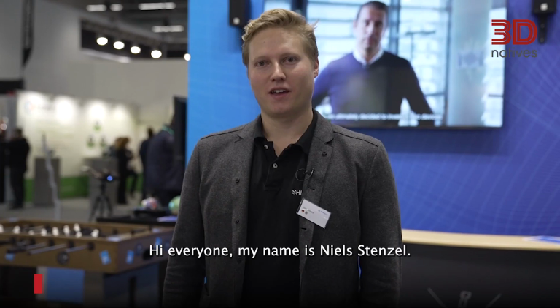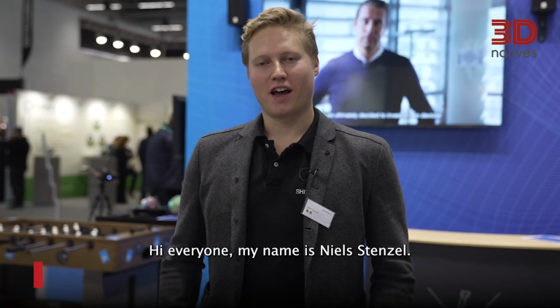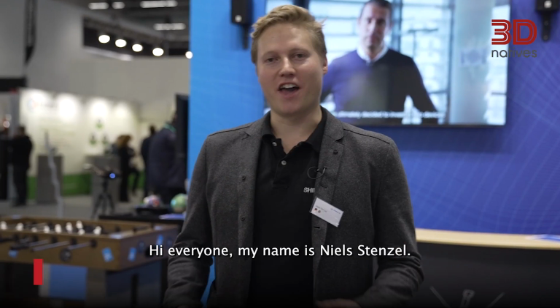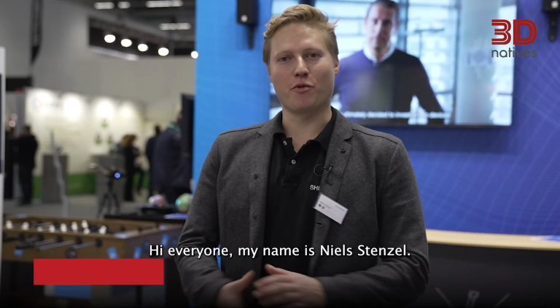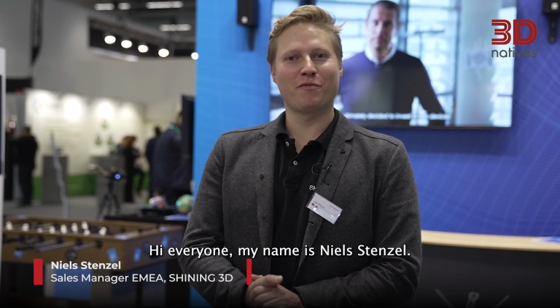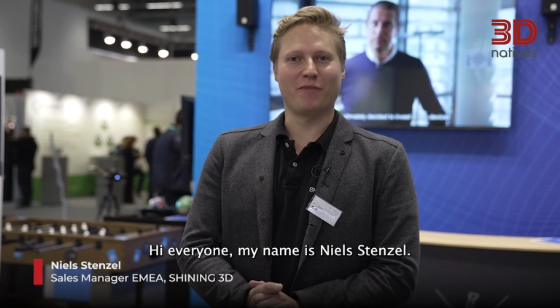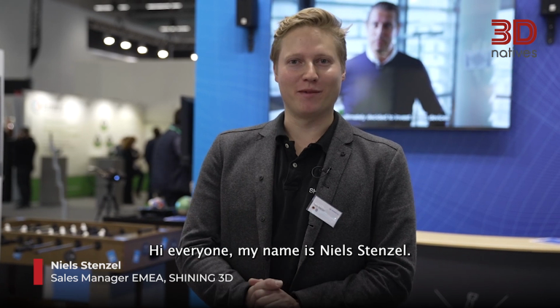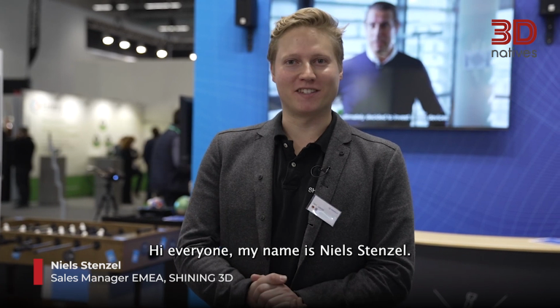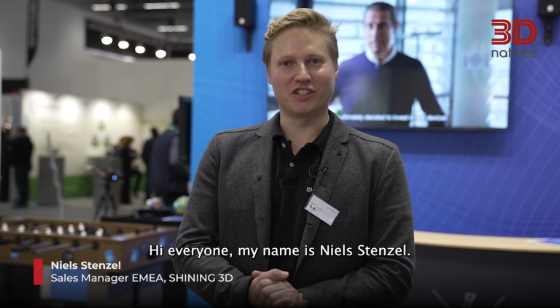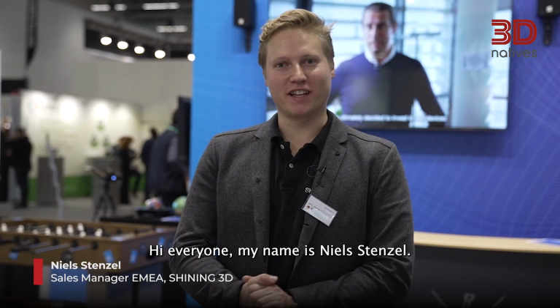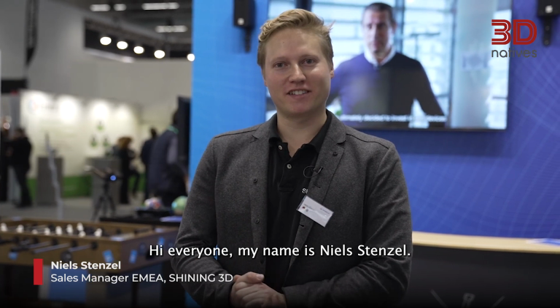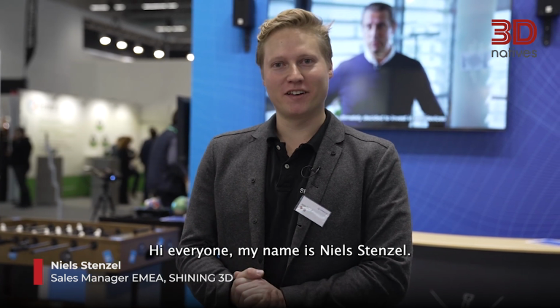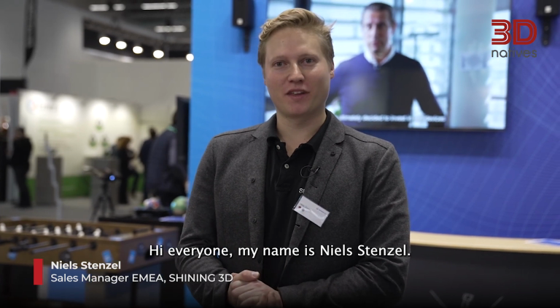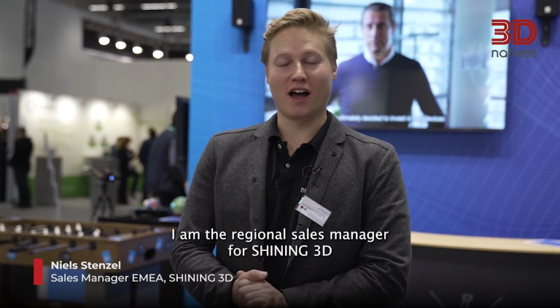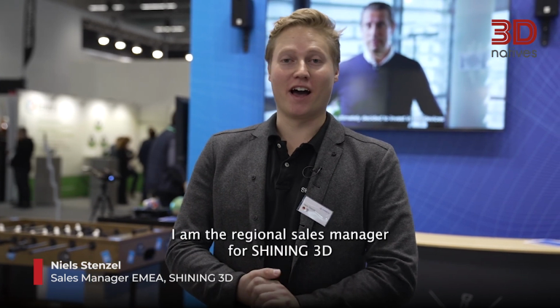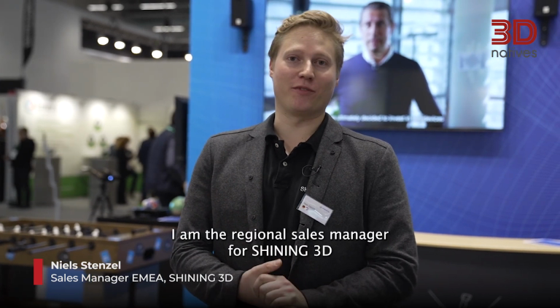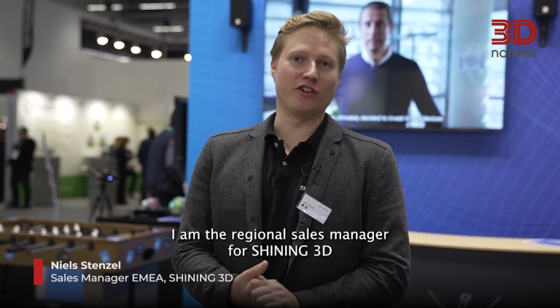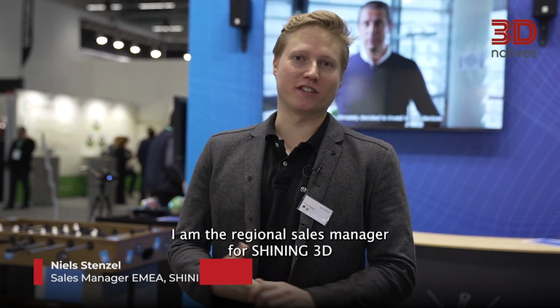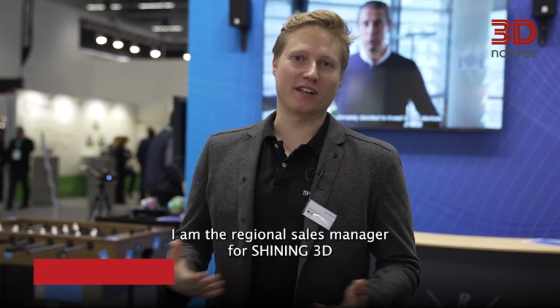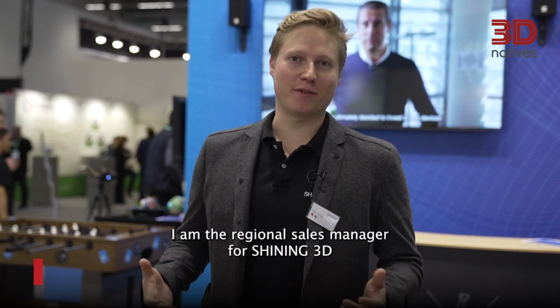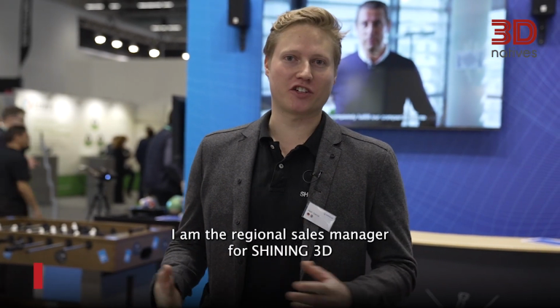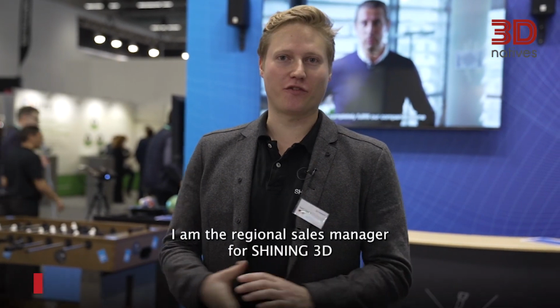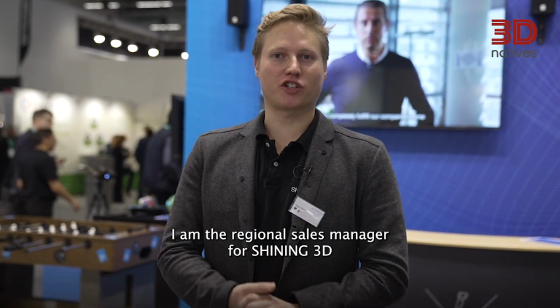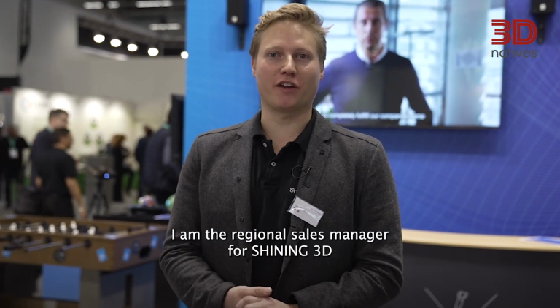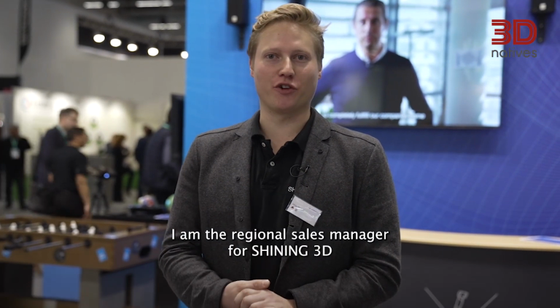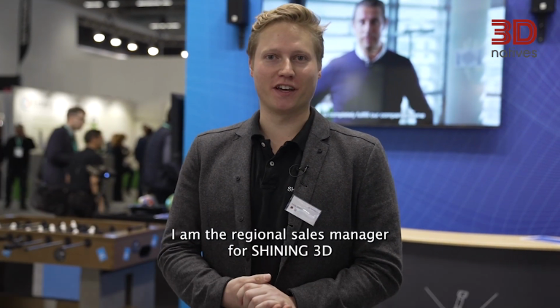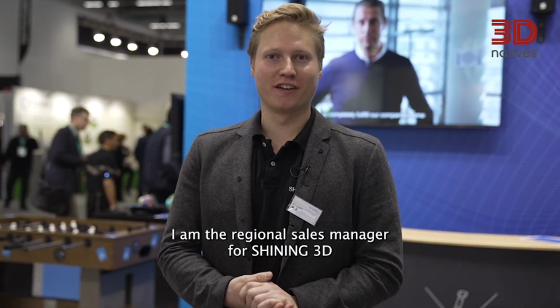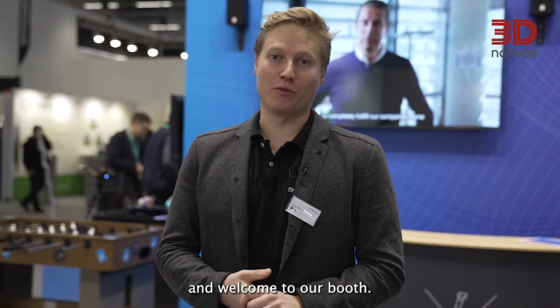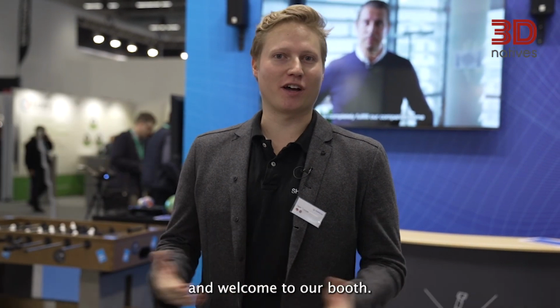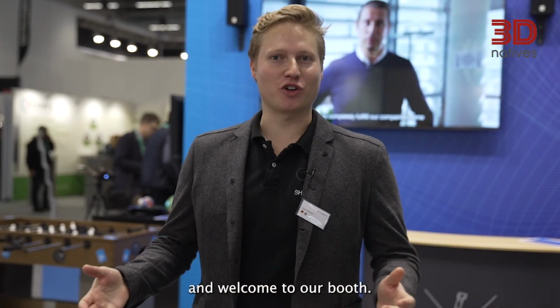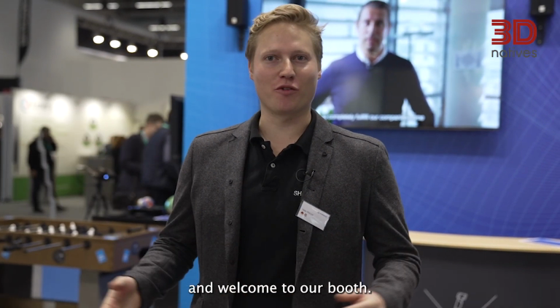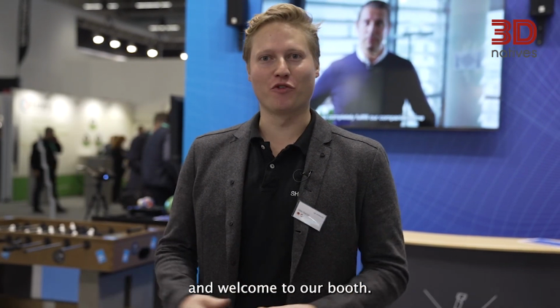Hi everyone, my name is Neil Stenzer. I'm the Regional Sales Manager for Shining3D and welcome to our booth.